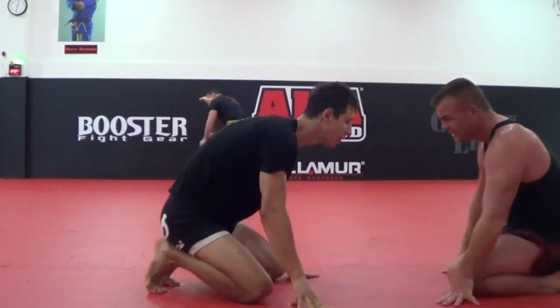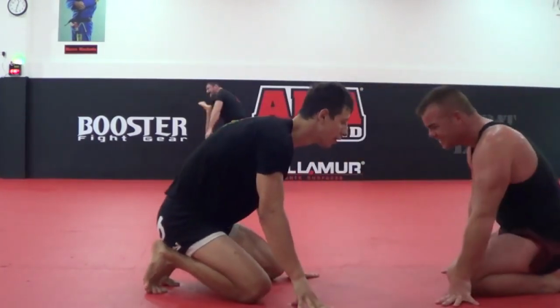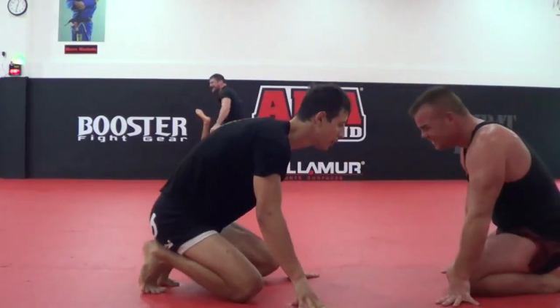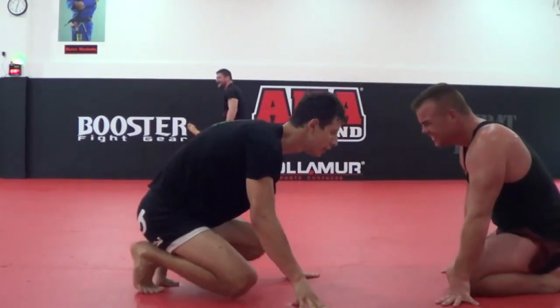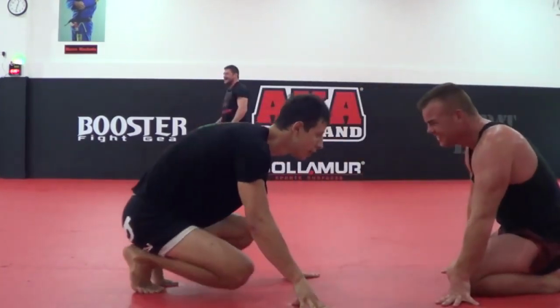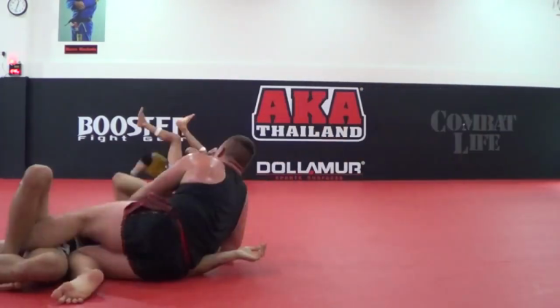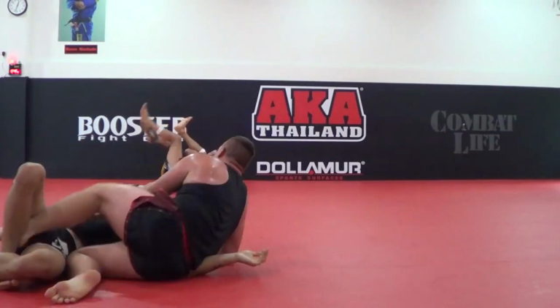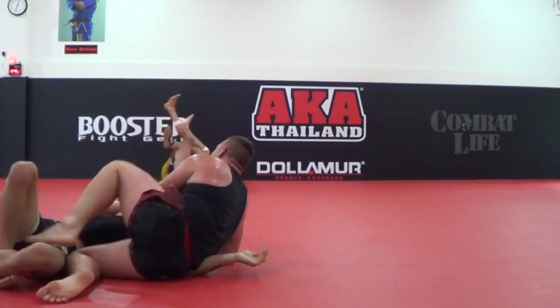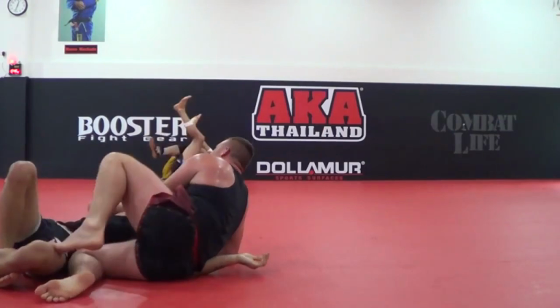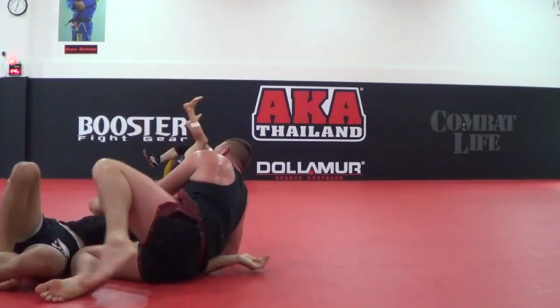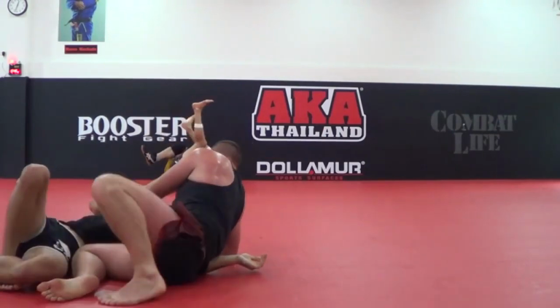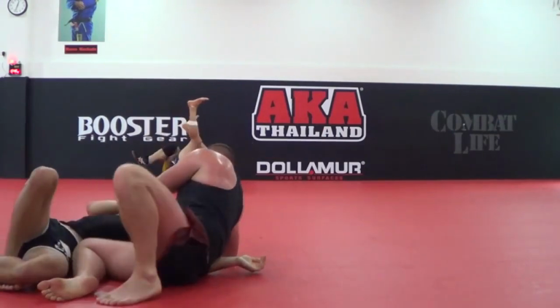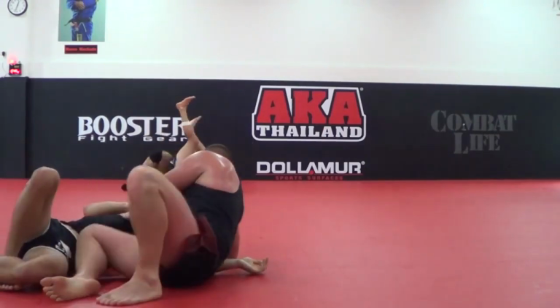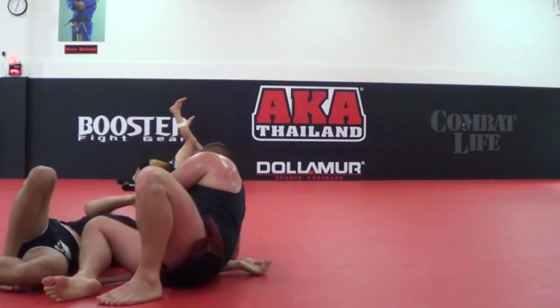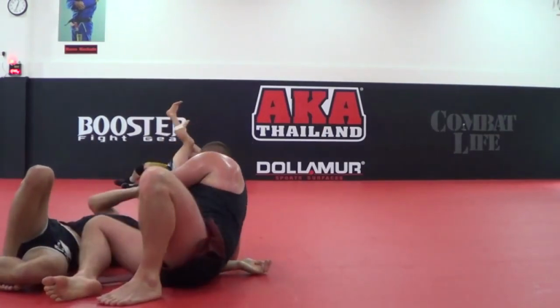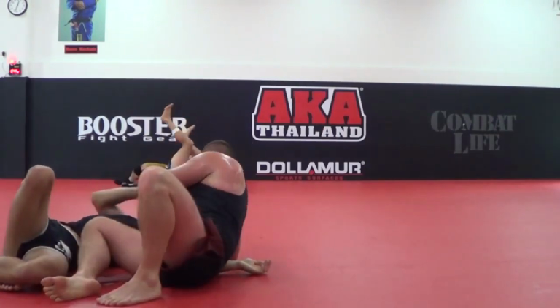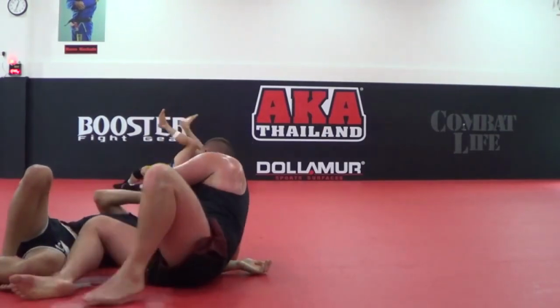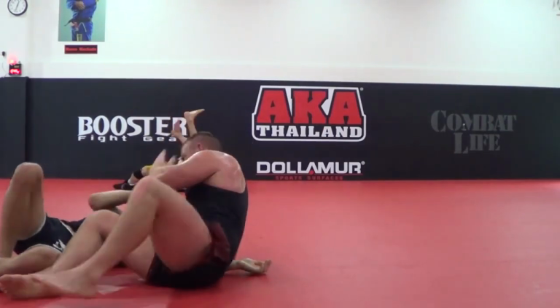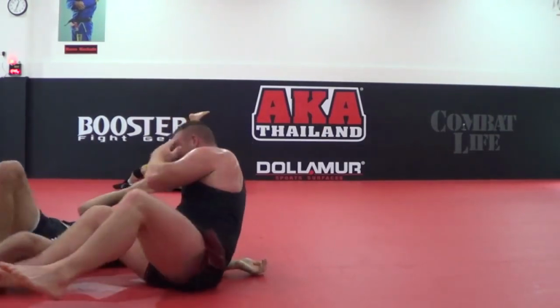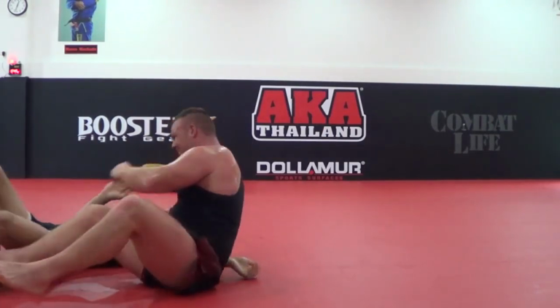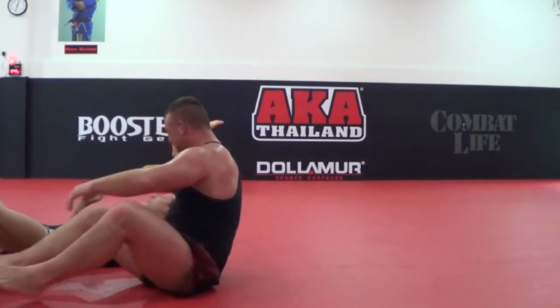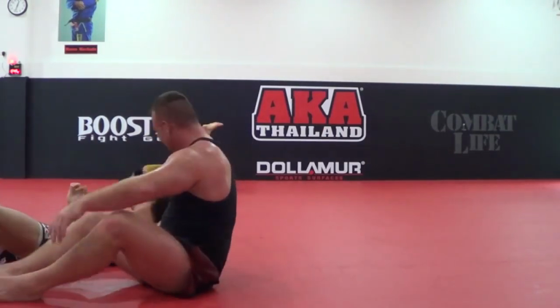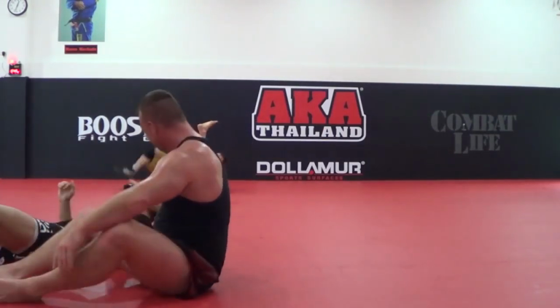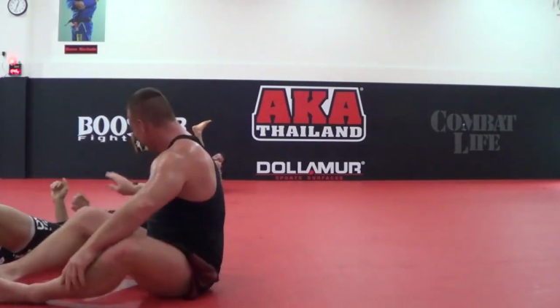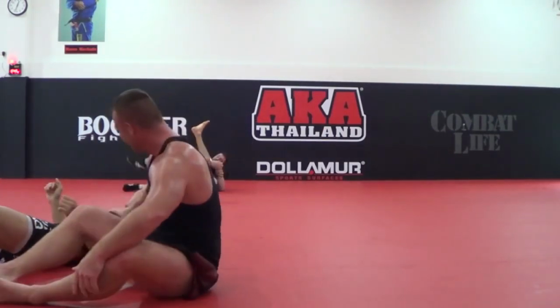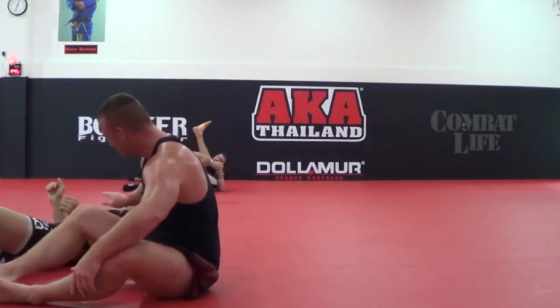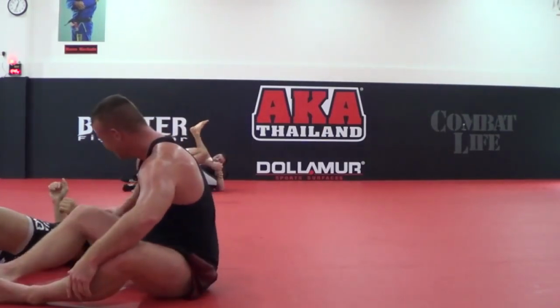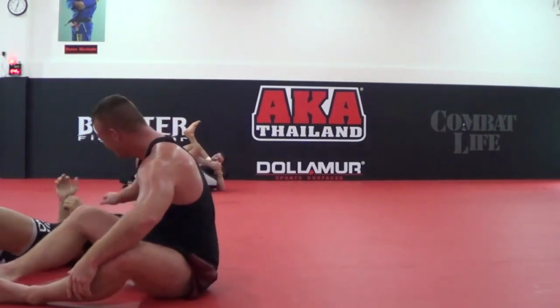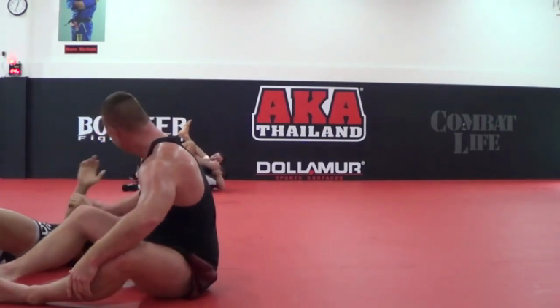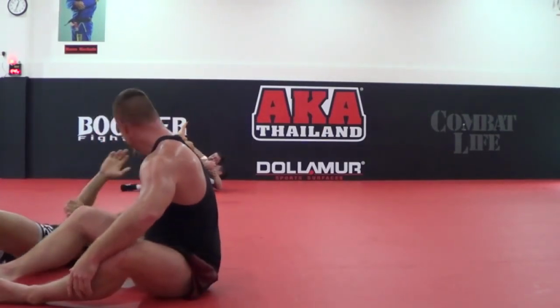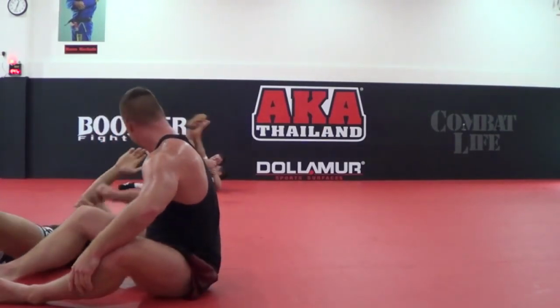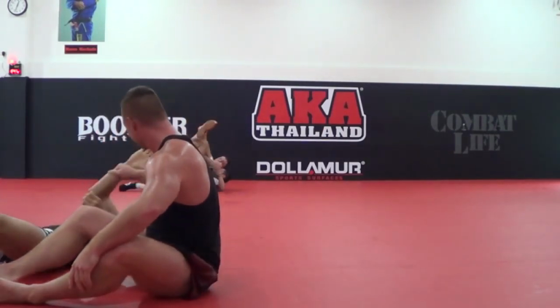Standing knee bar — standing reverse knee bar, right there.